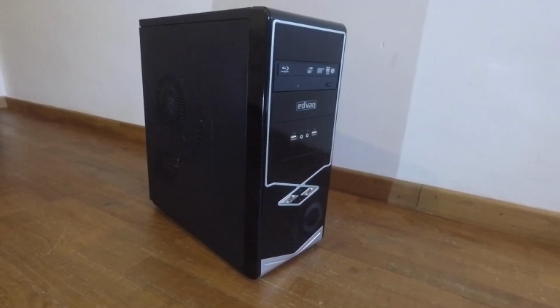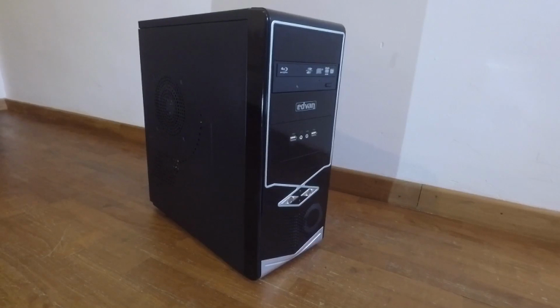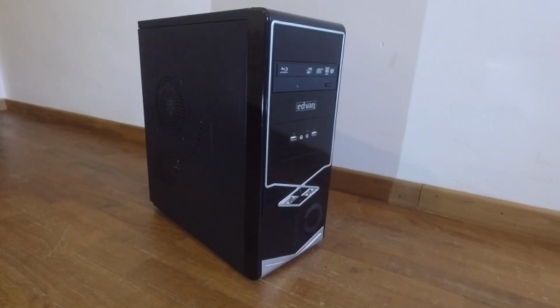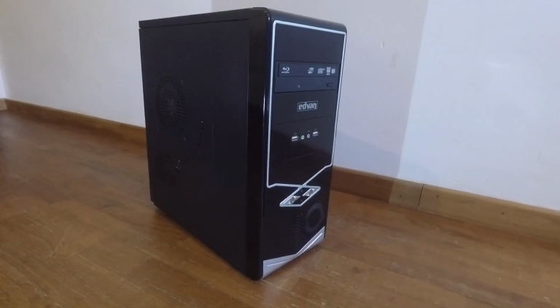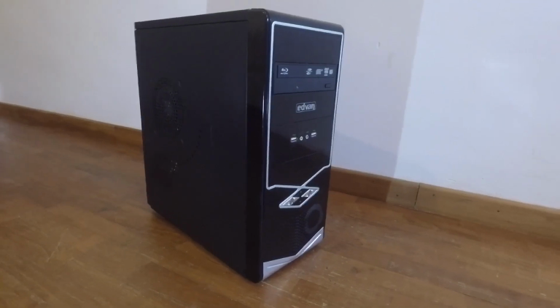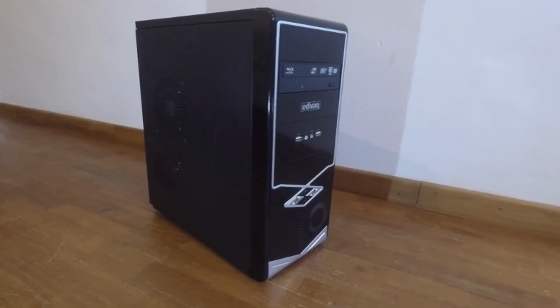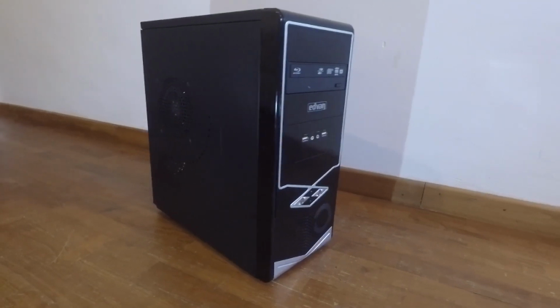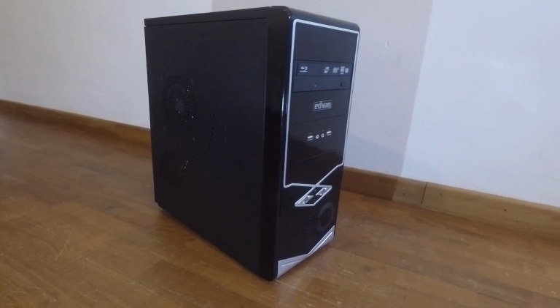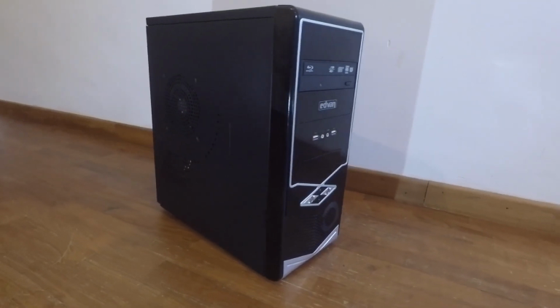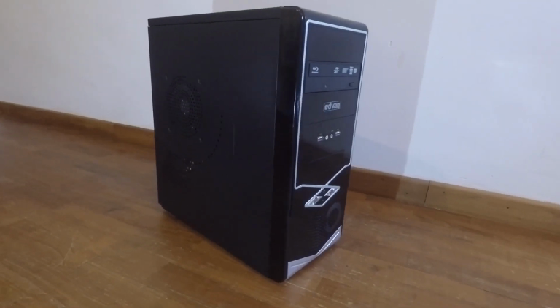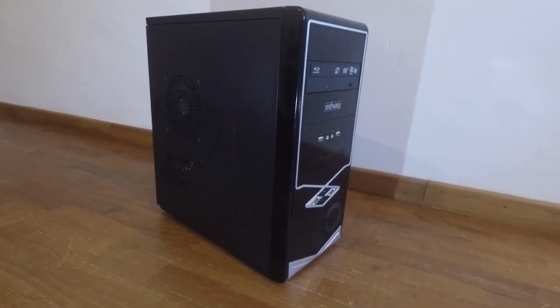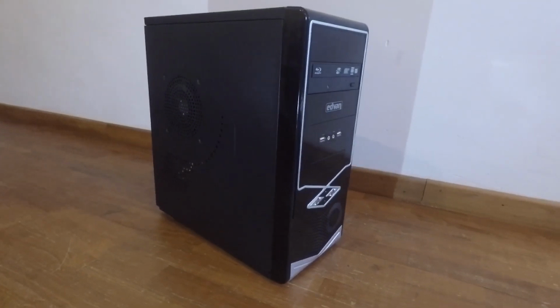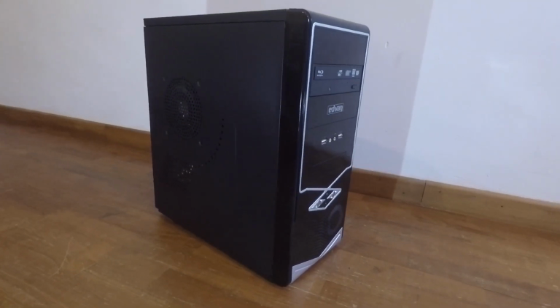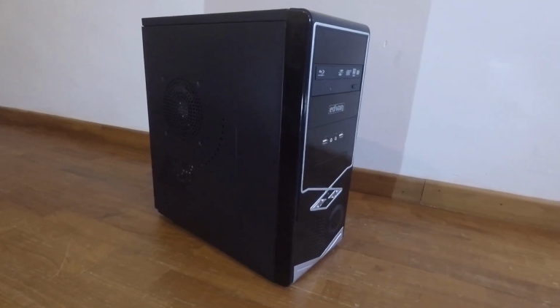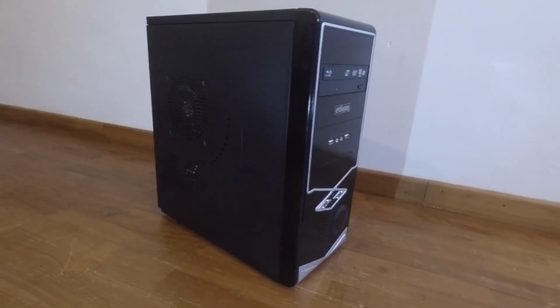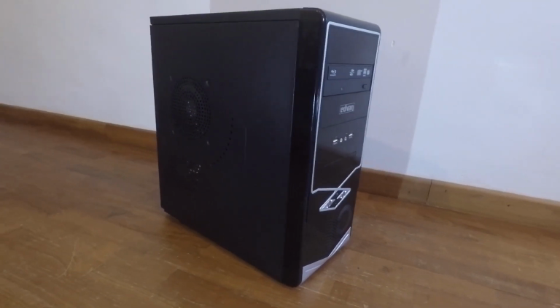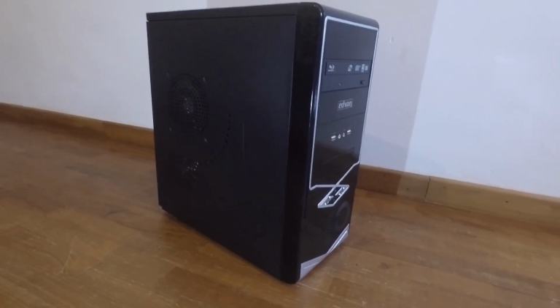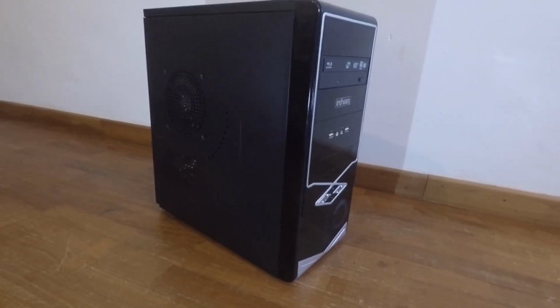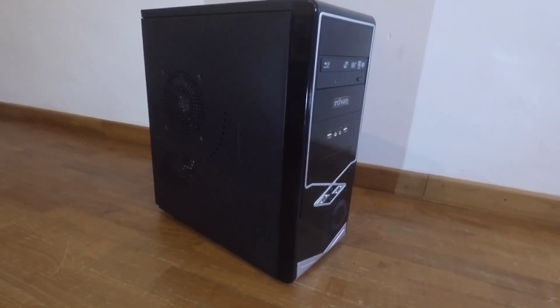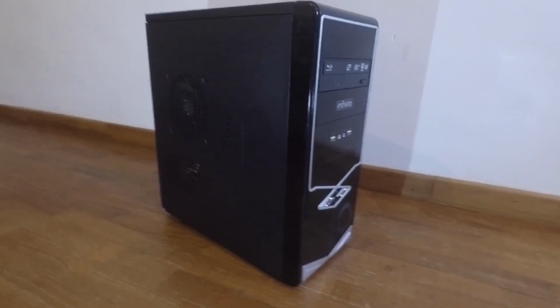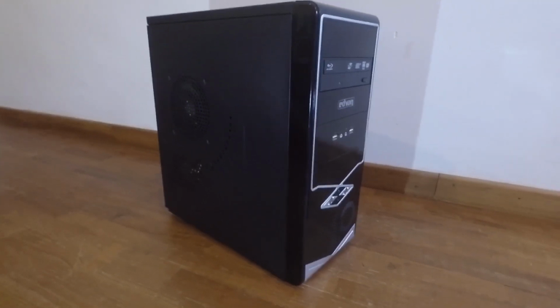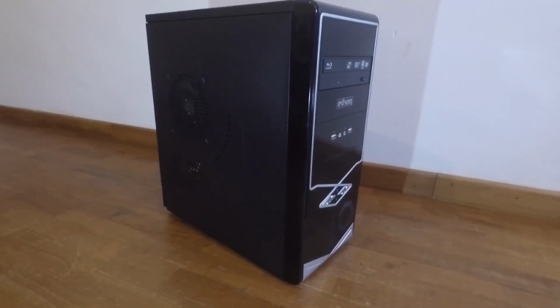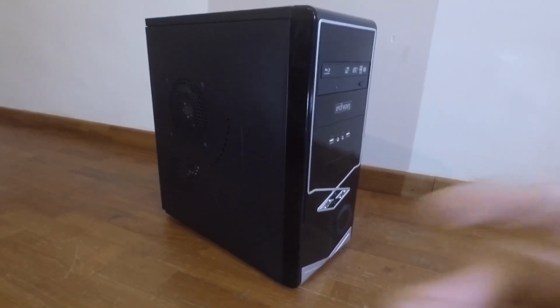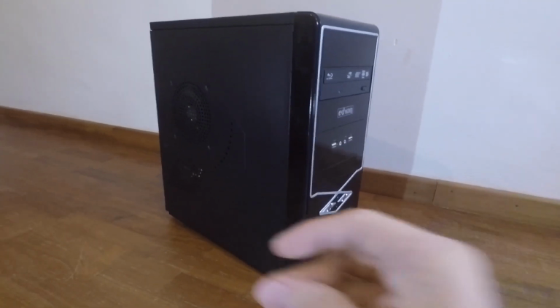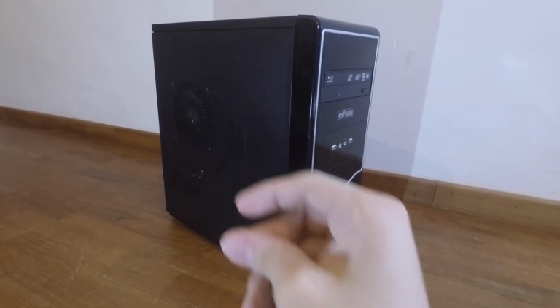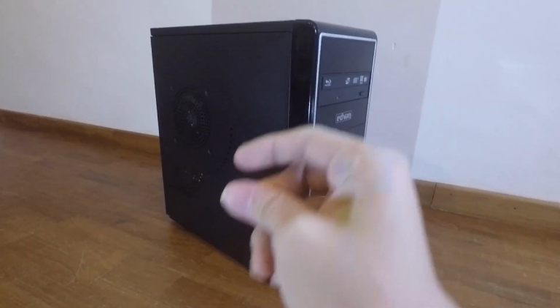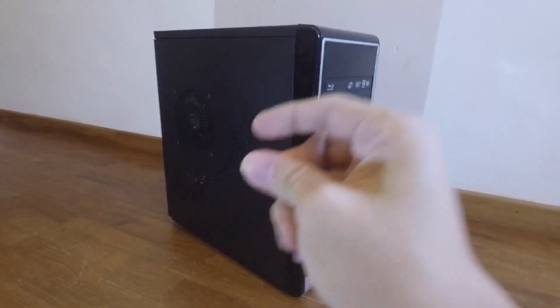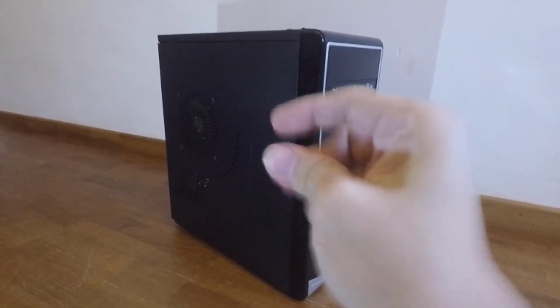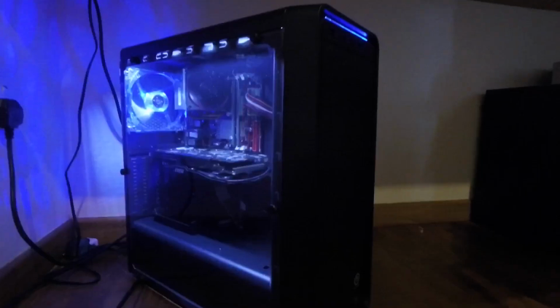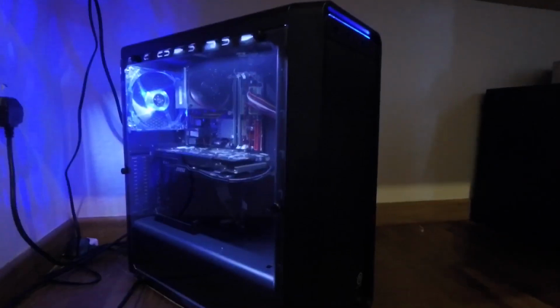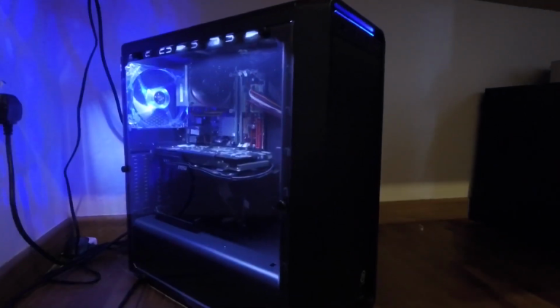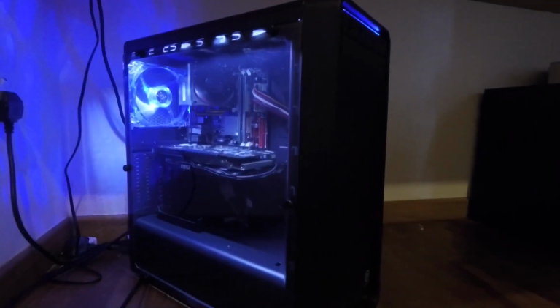Hey guys, GAsia. Today I'm going to change my PC case from this to this.